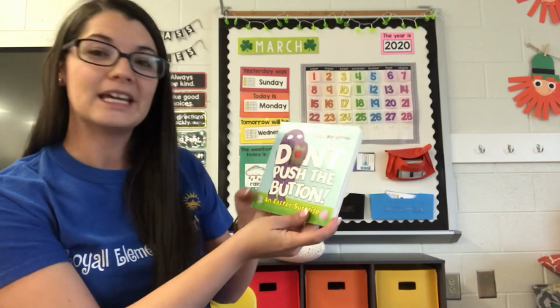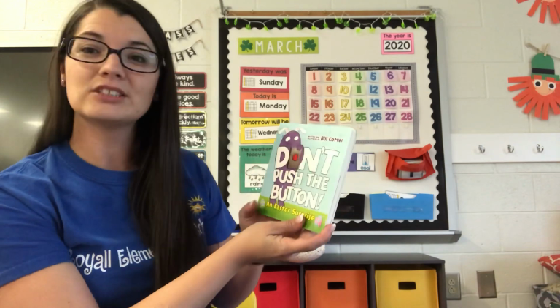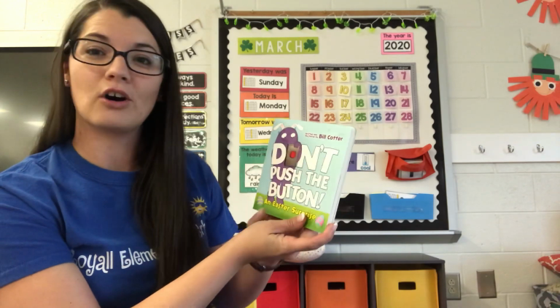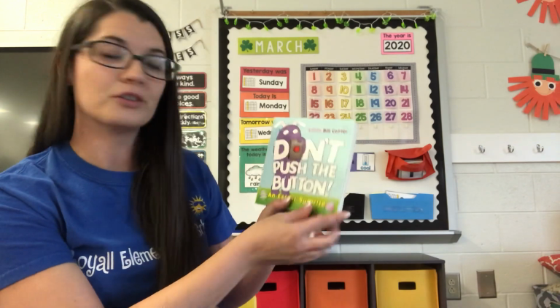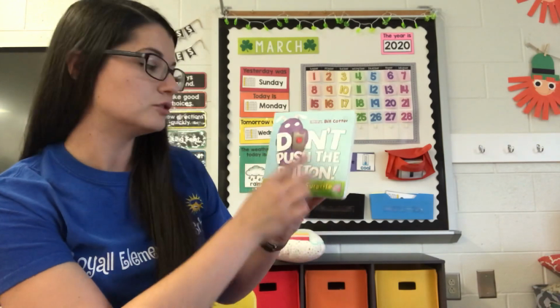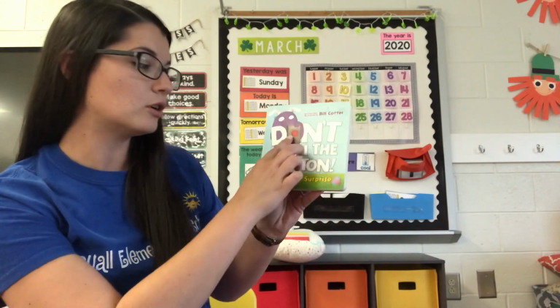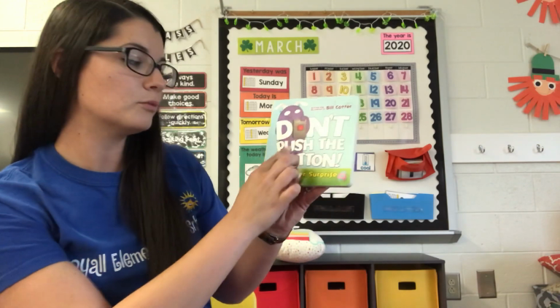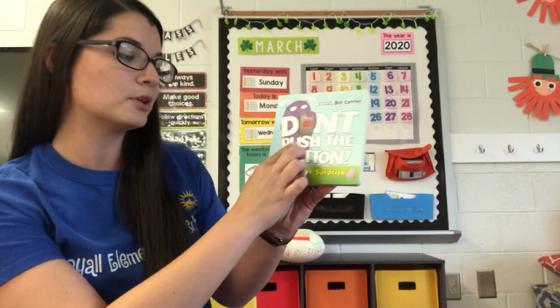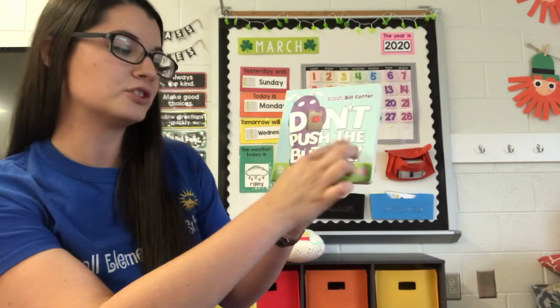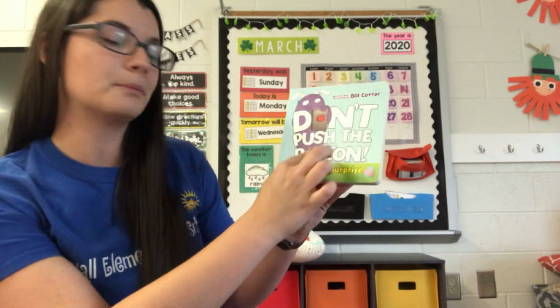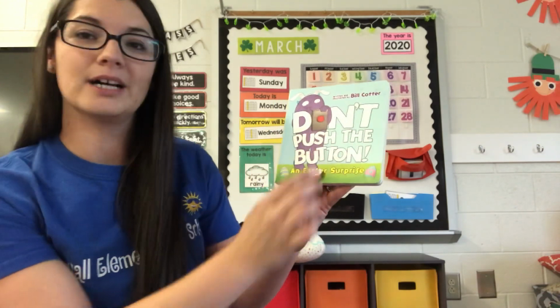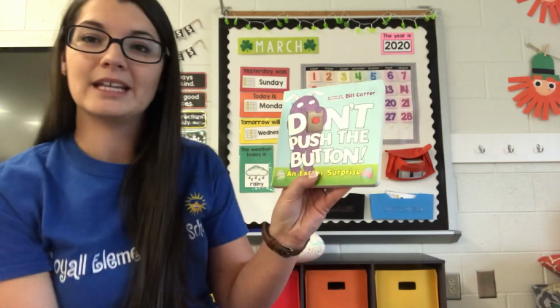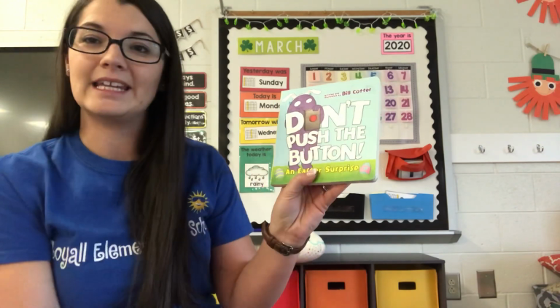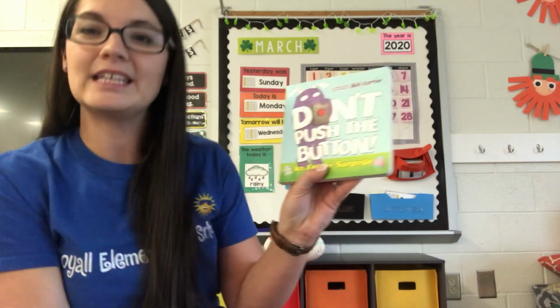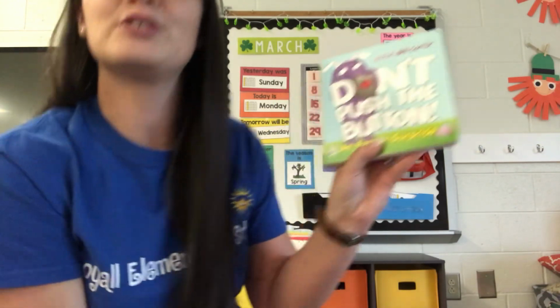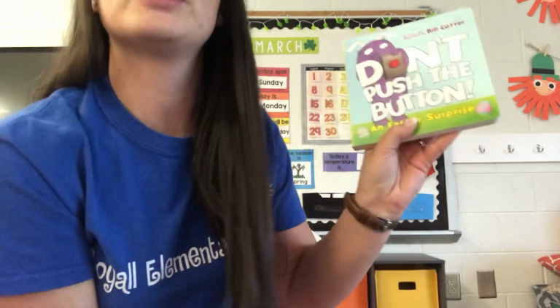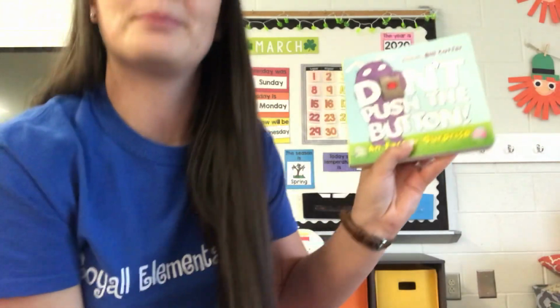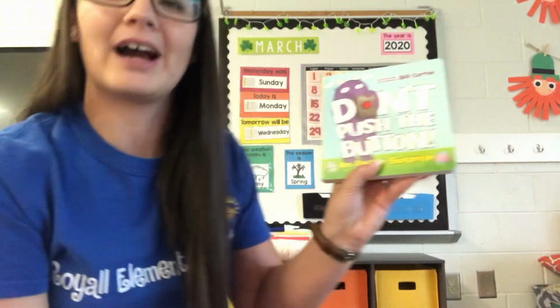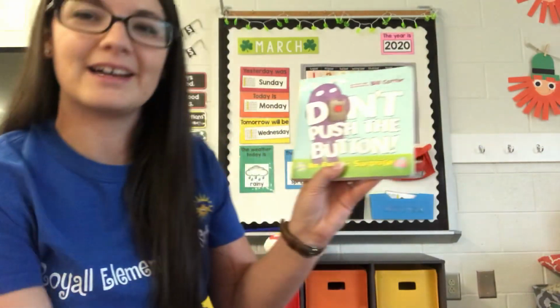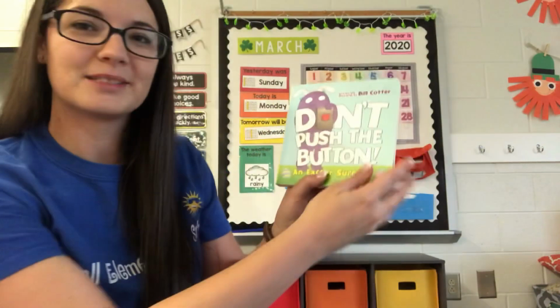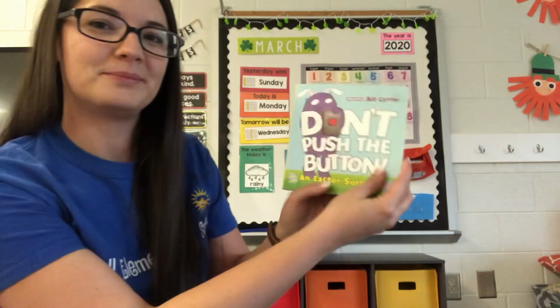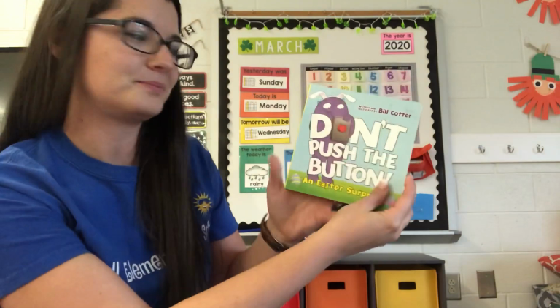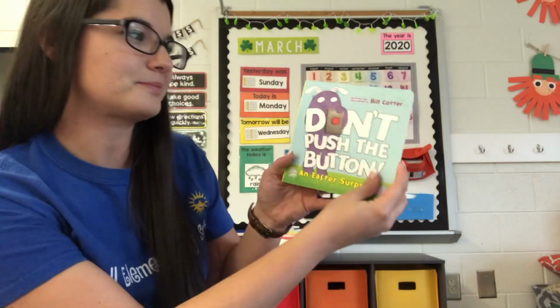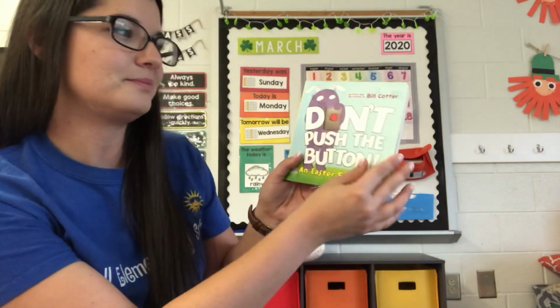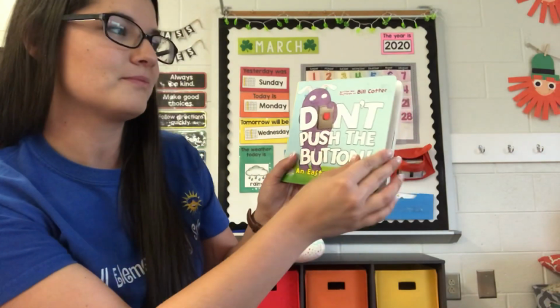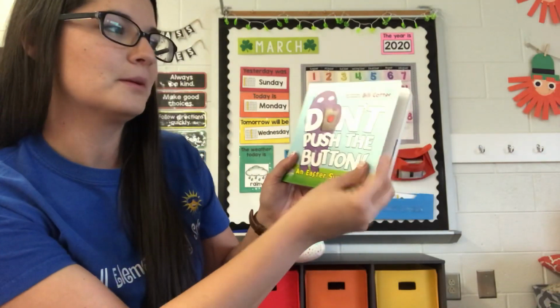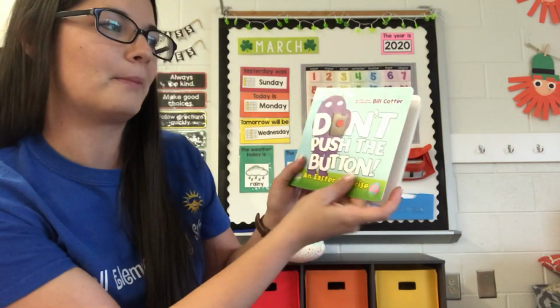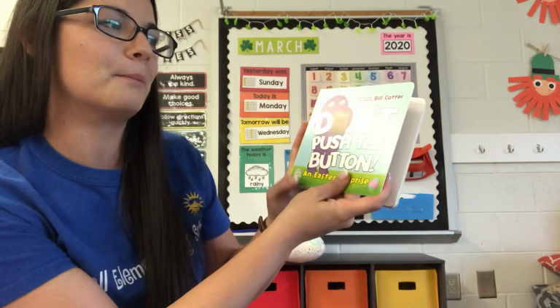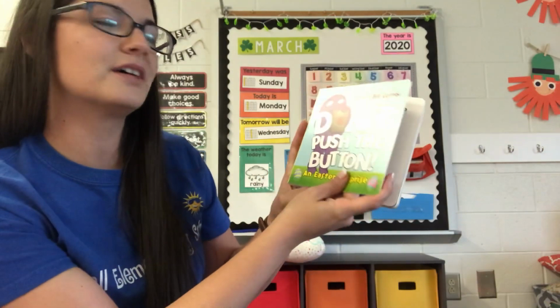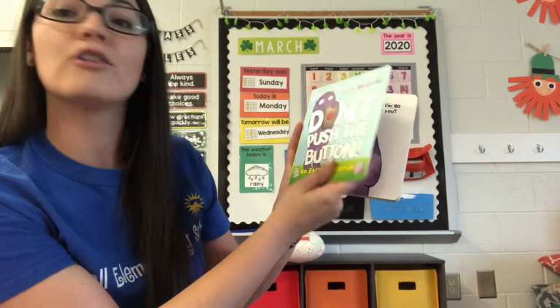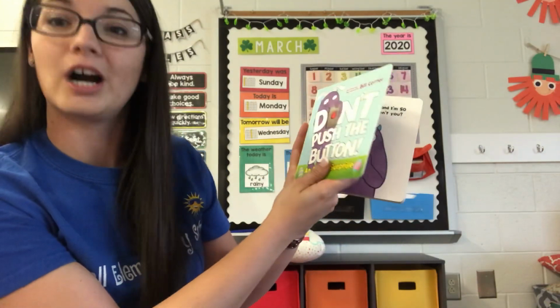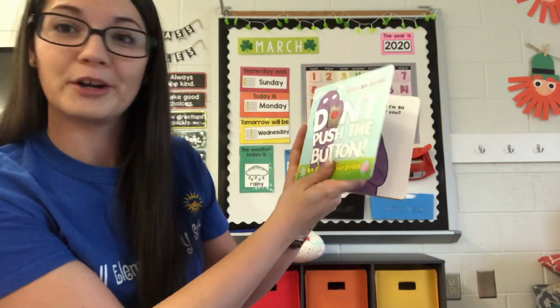It's called Don't Push the Button, an Easter Surprise by Bill Cotter.